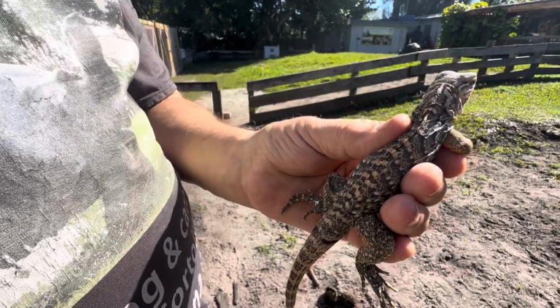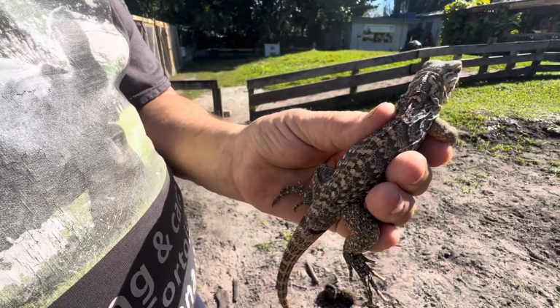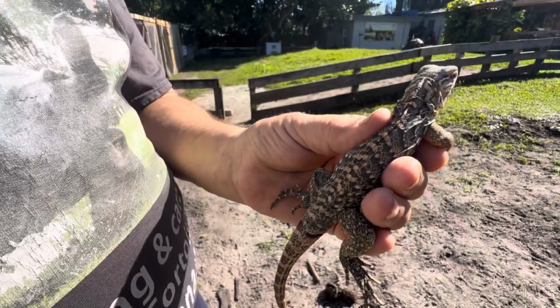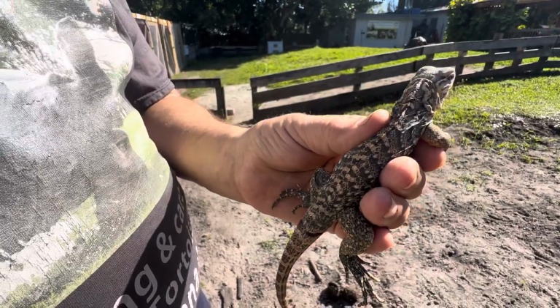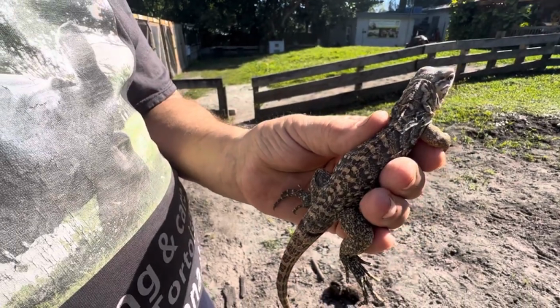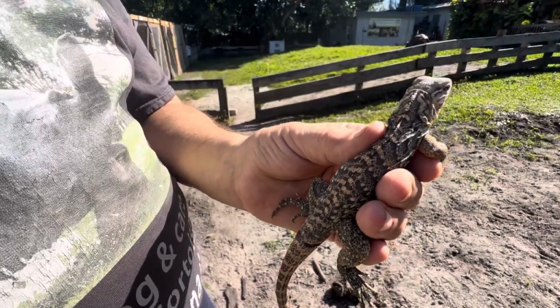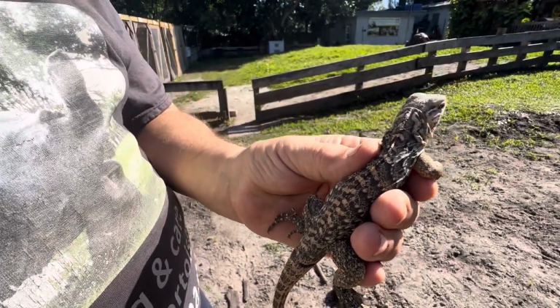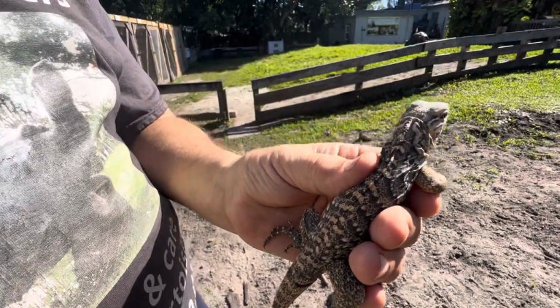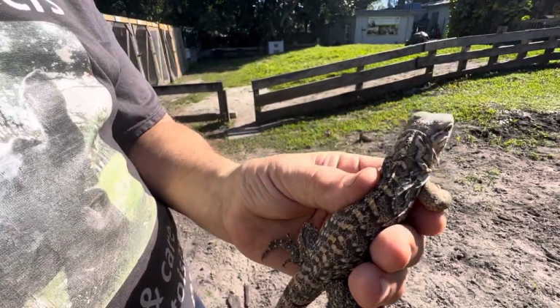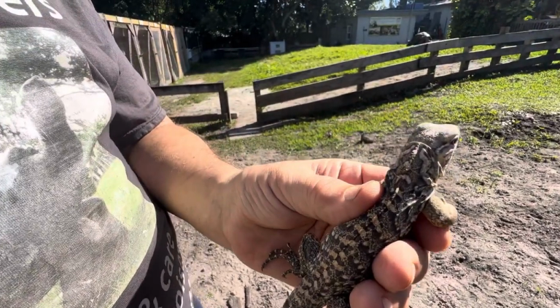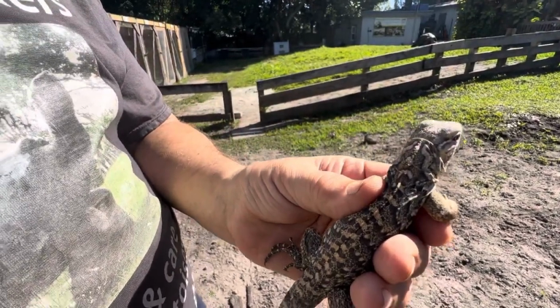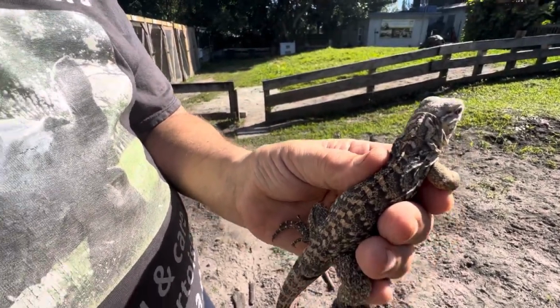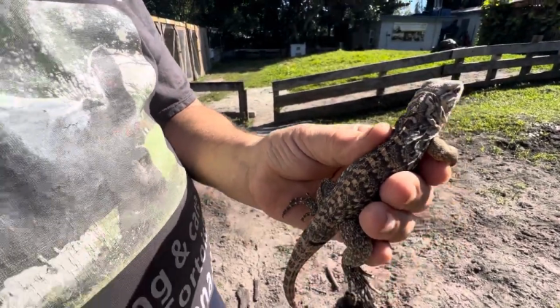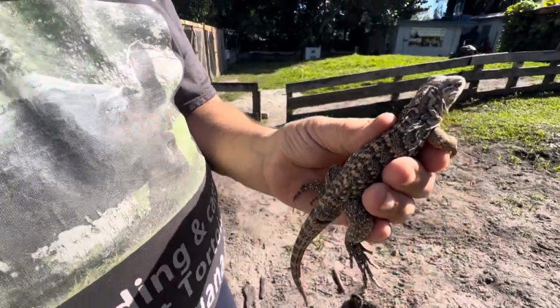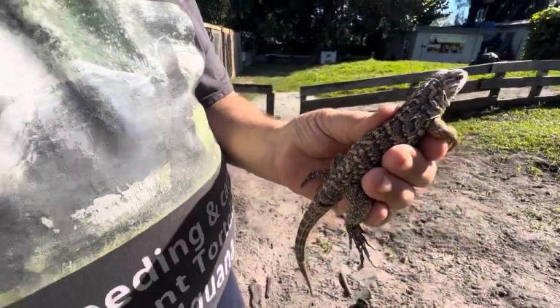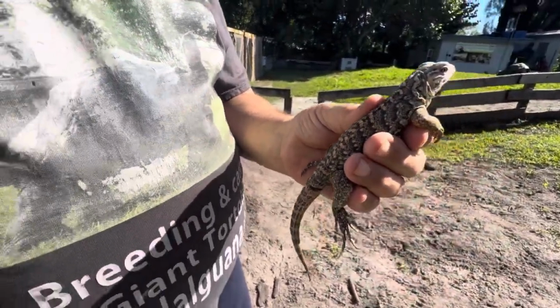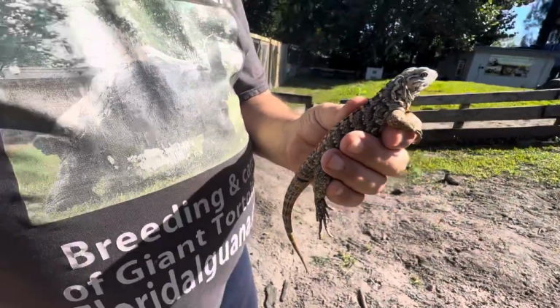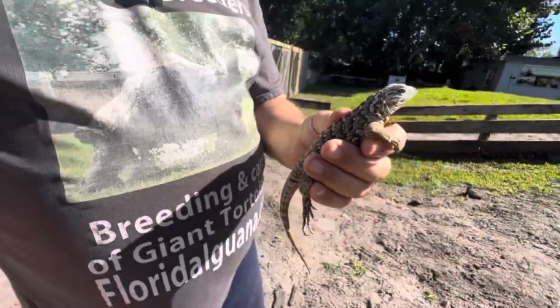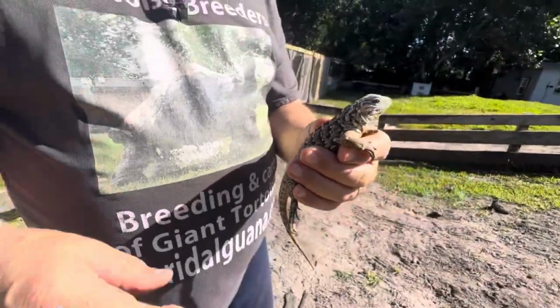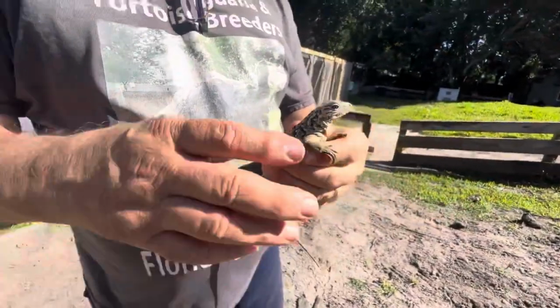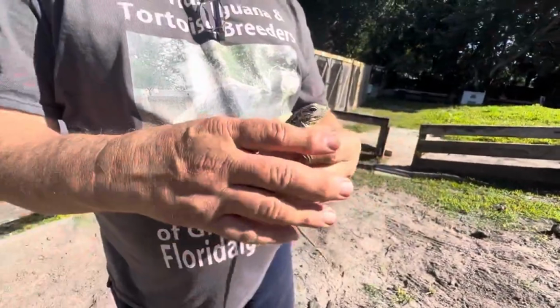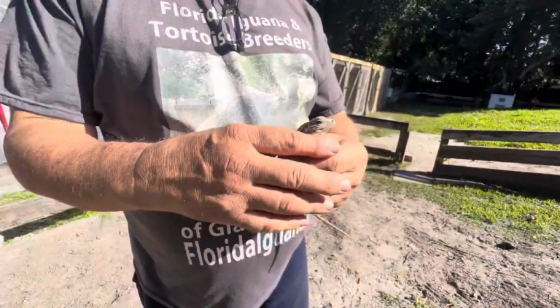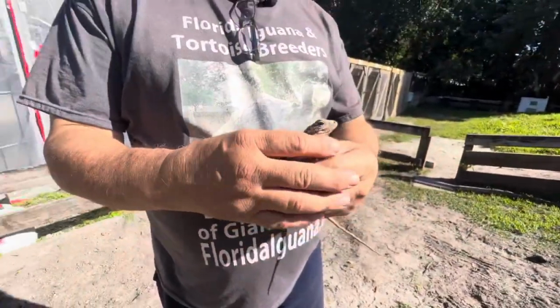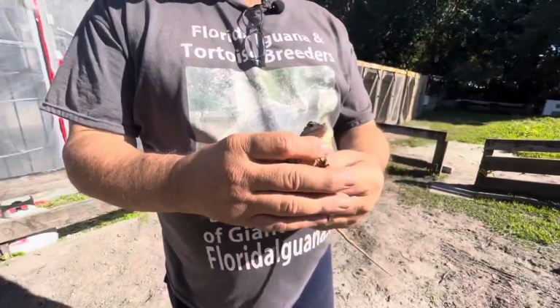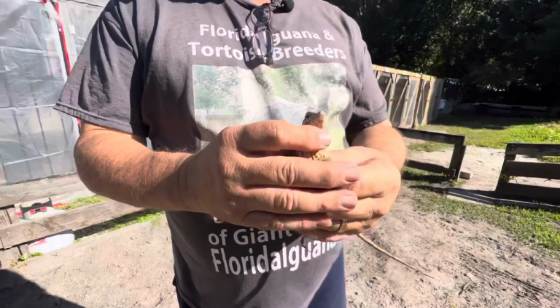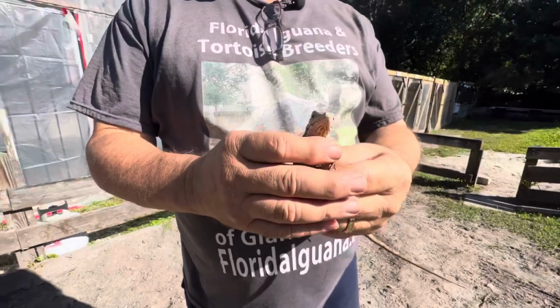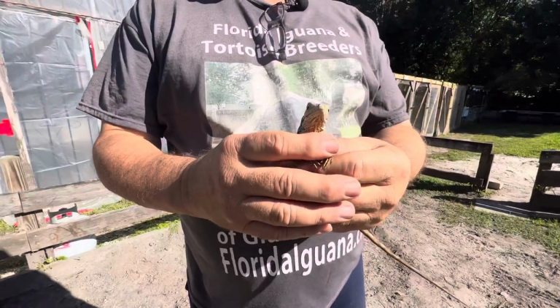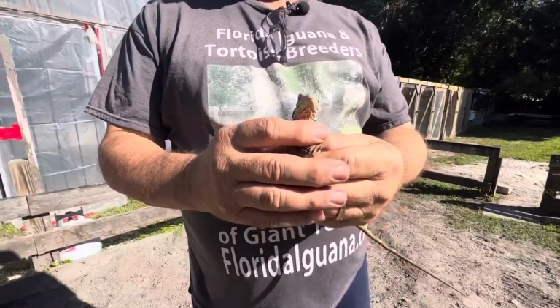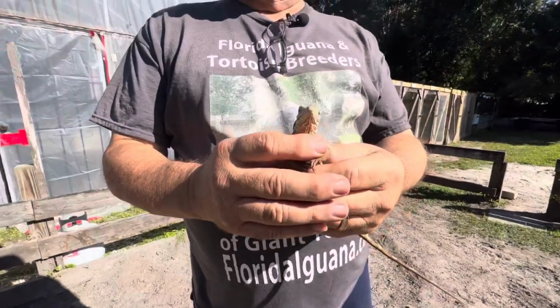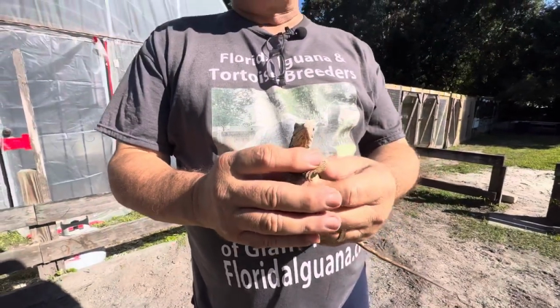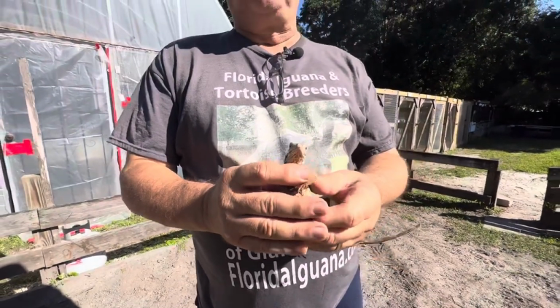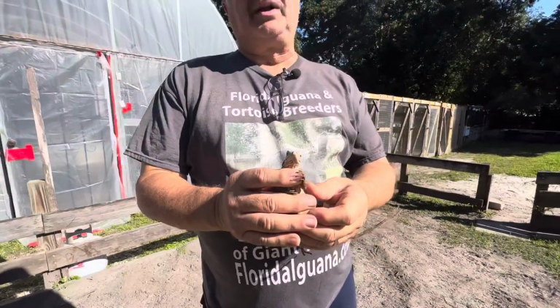And this is a little 12-inch female, 2022 Cuban — that's cyclura nubila nubila iguana.